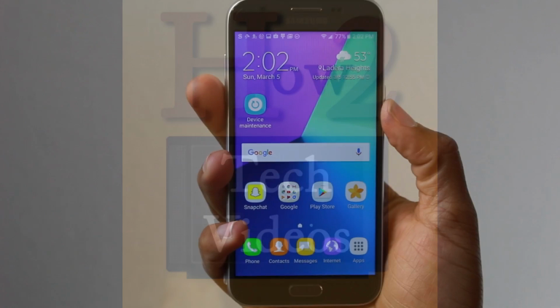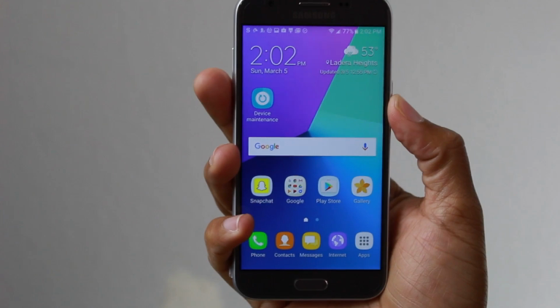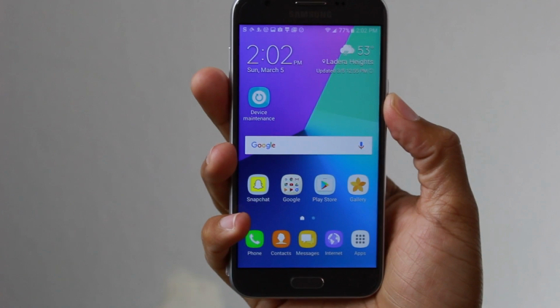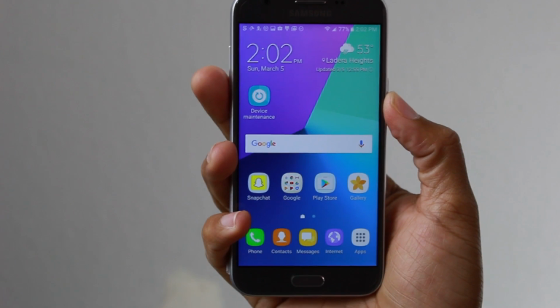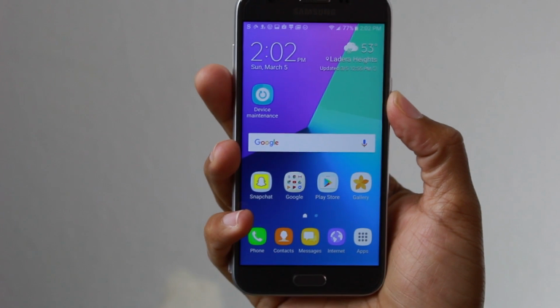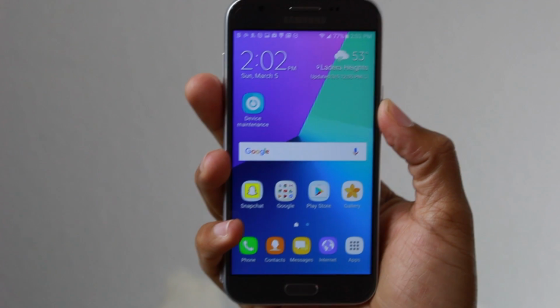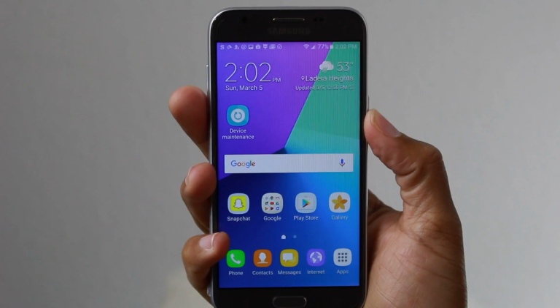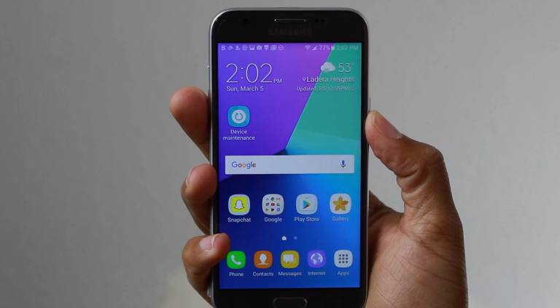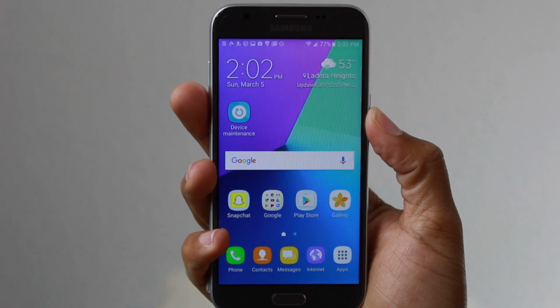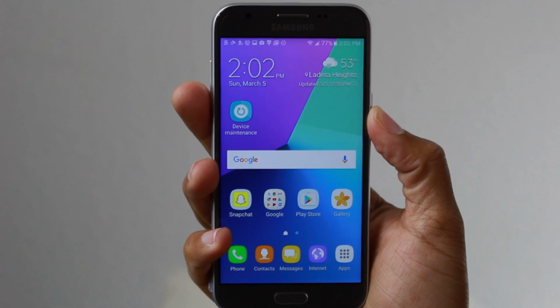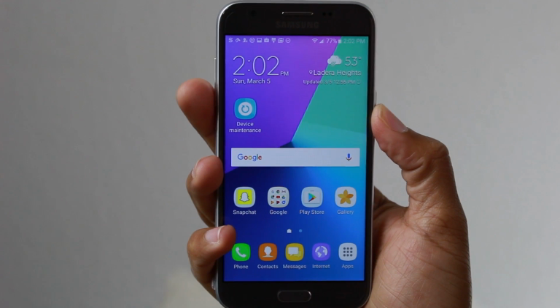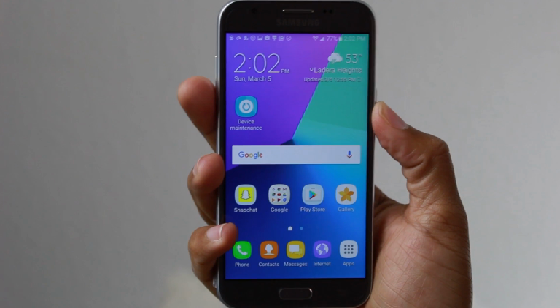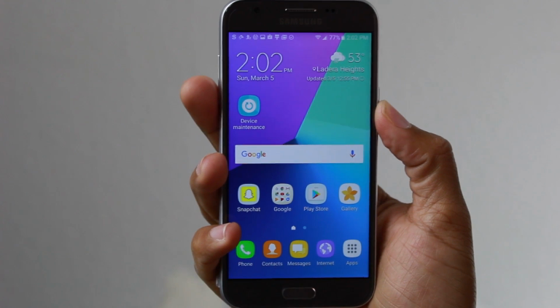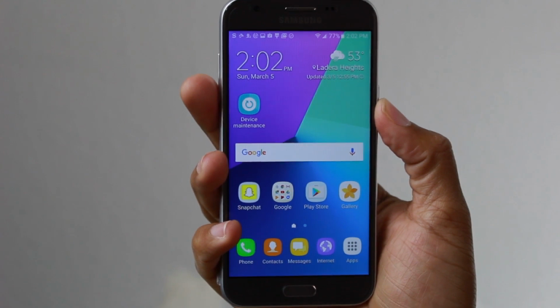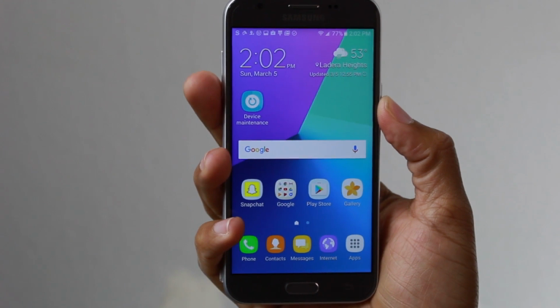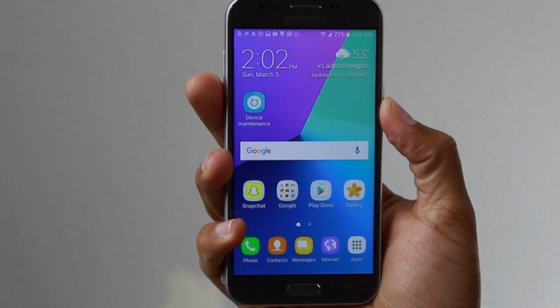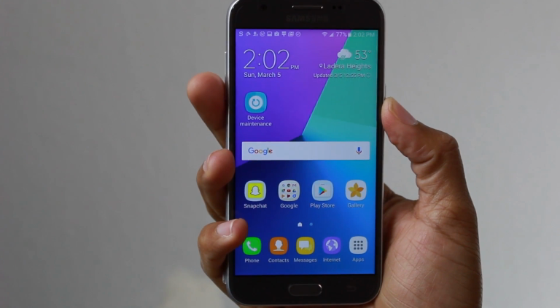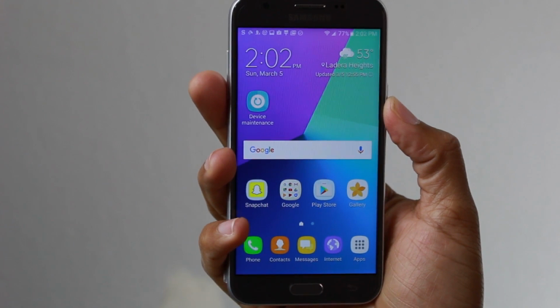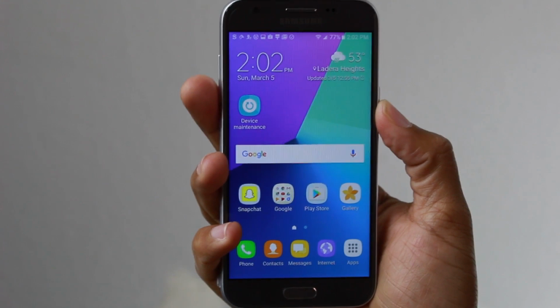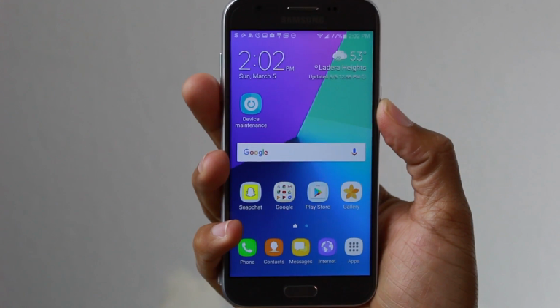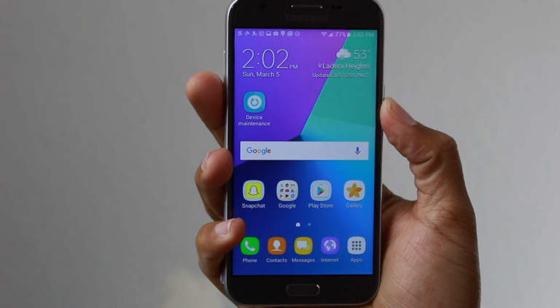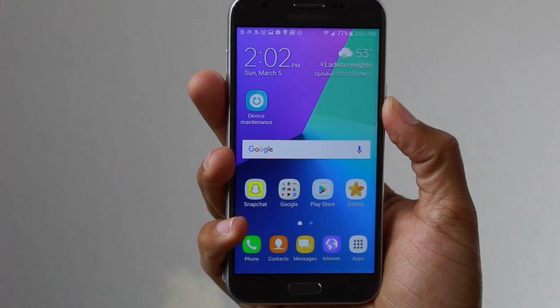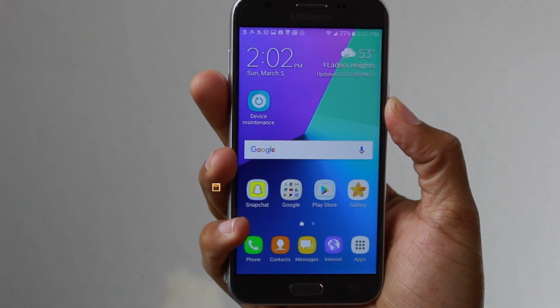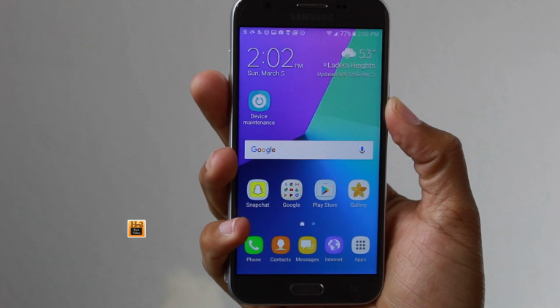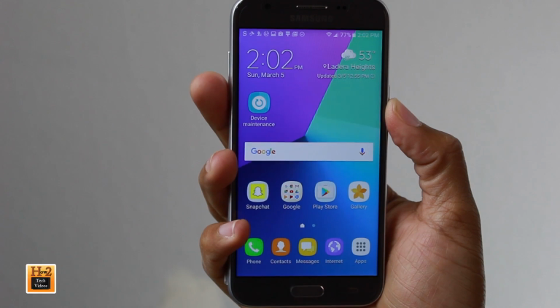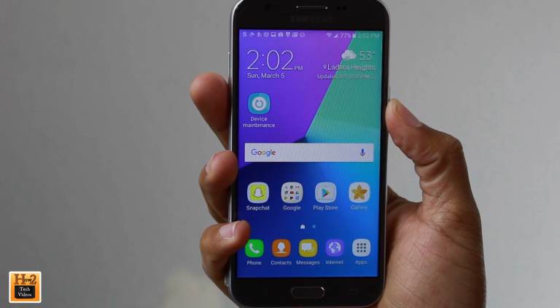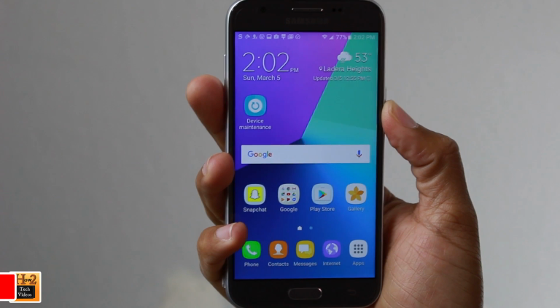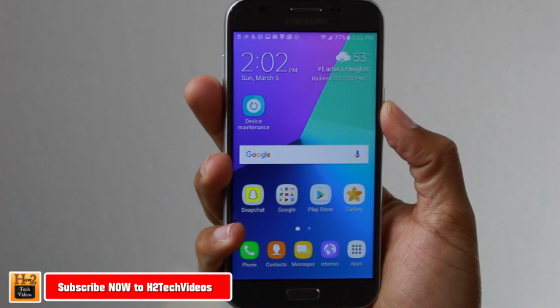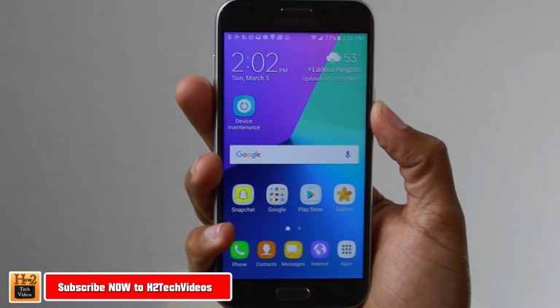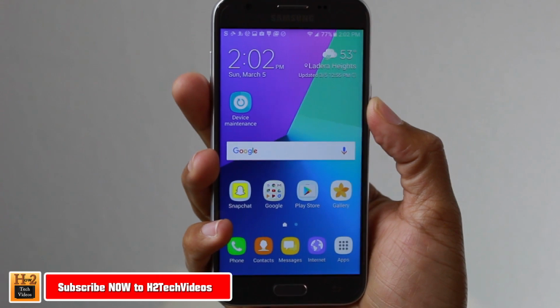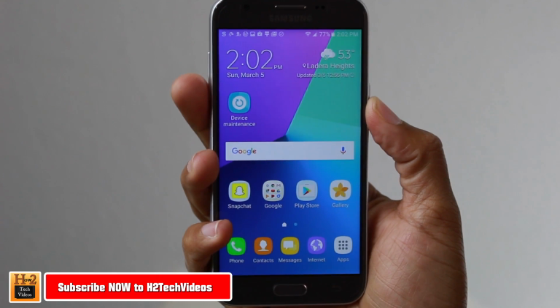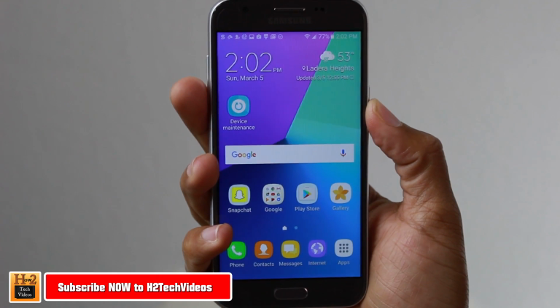Hey guys, Wayne here from H2TechVideos. Today I want to show you how to take a screenshot on the Samsung Galaxy J3 Emerge.